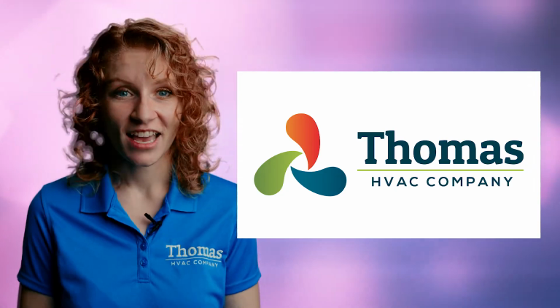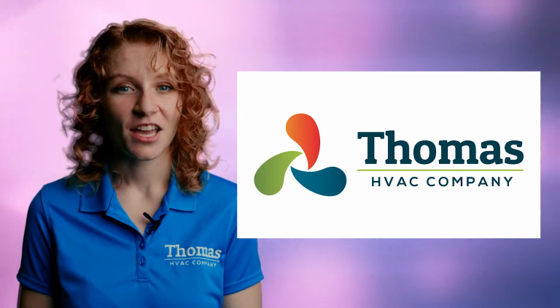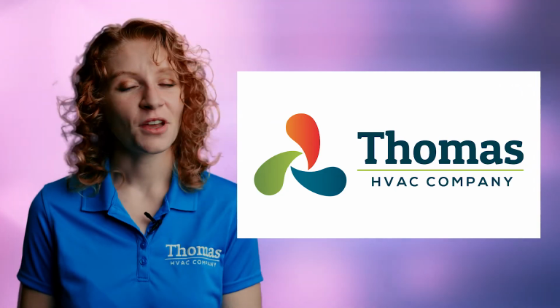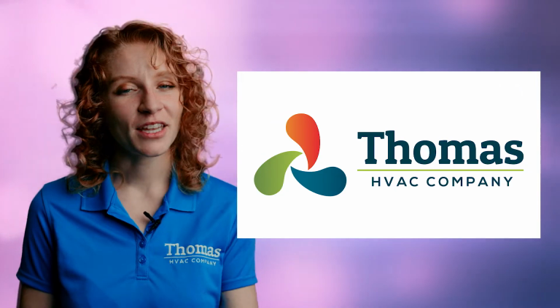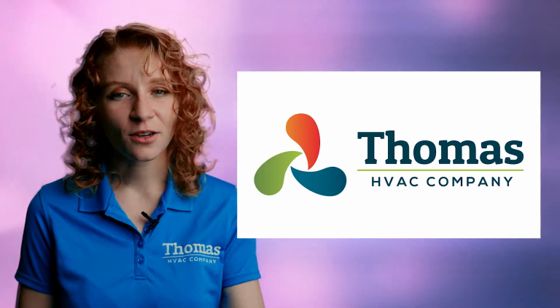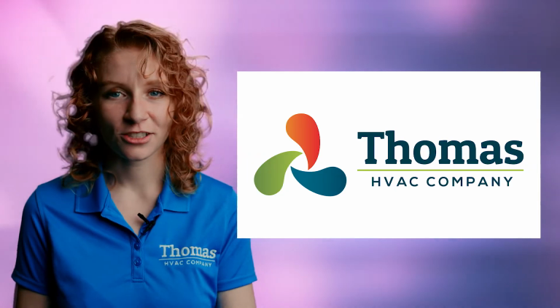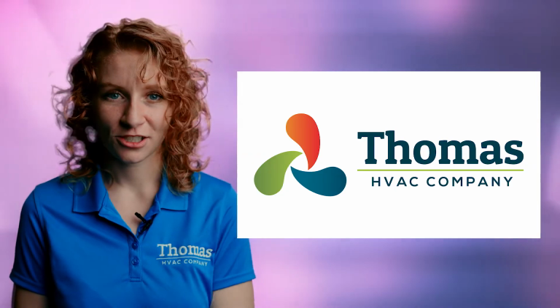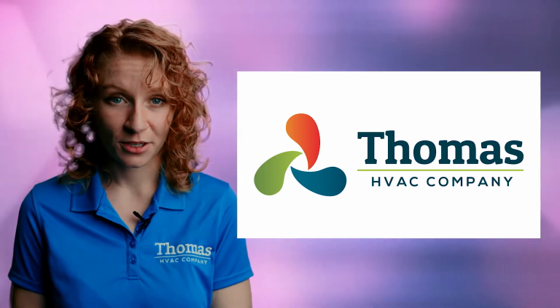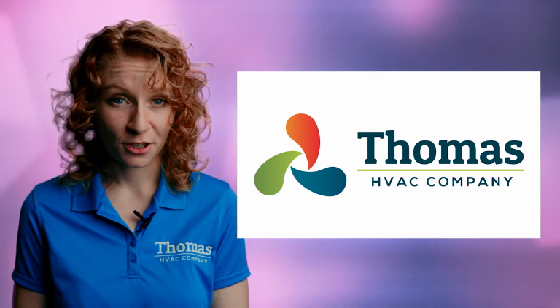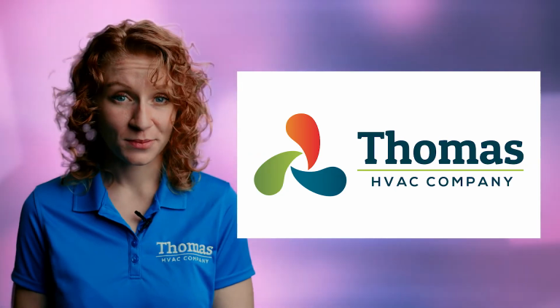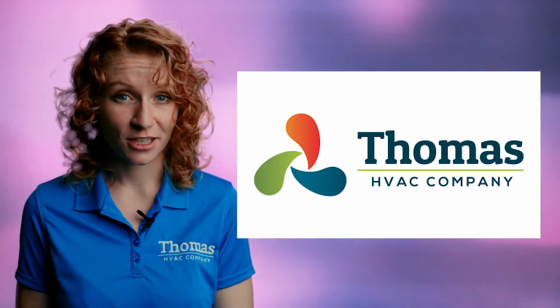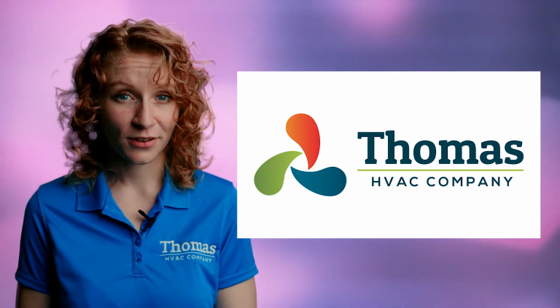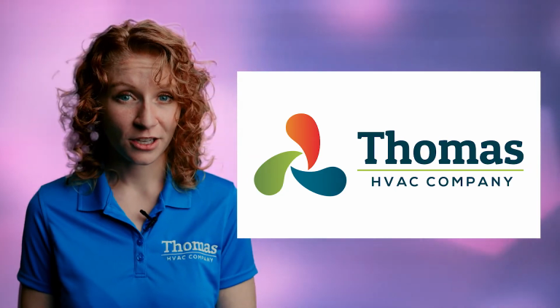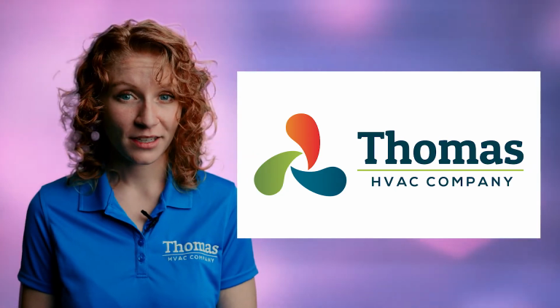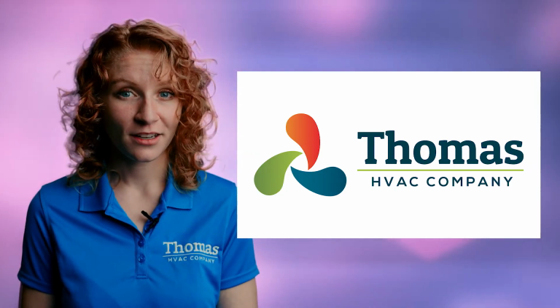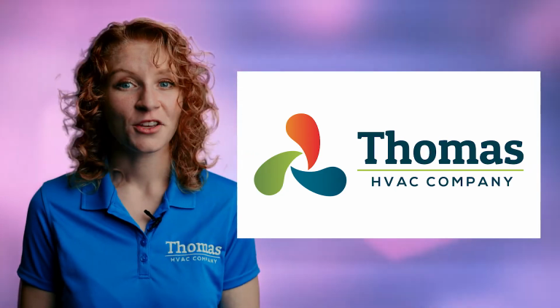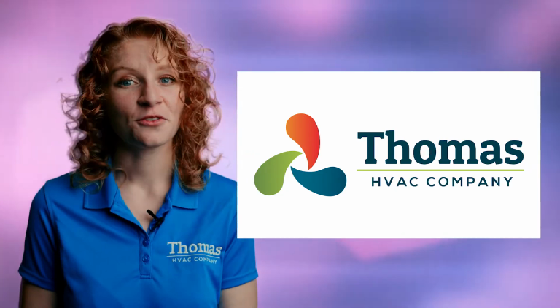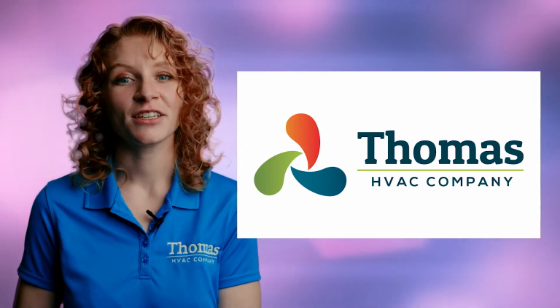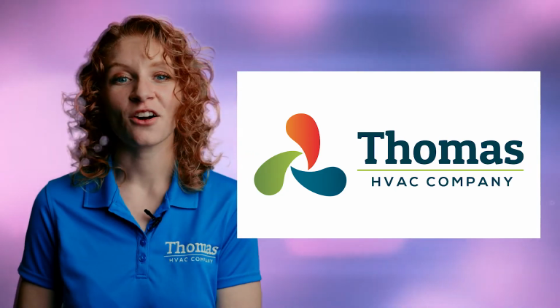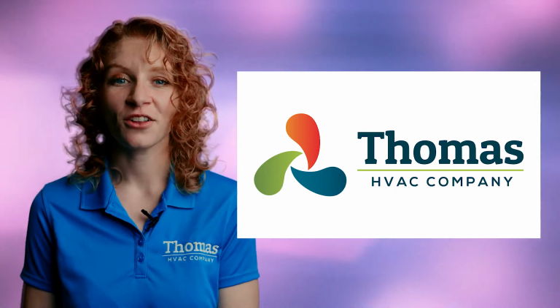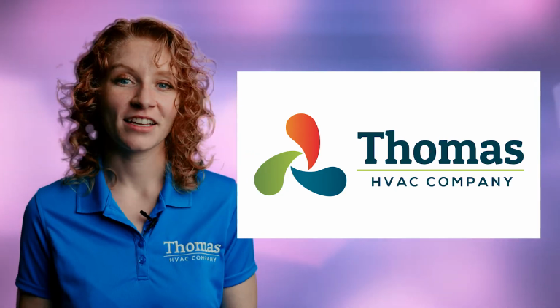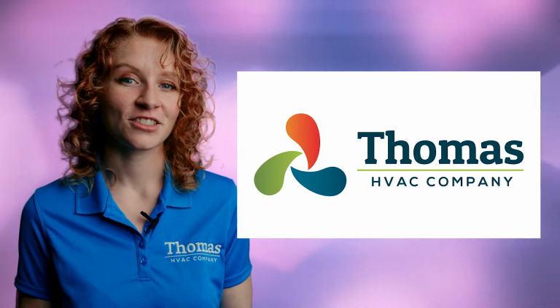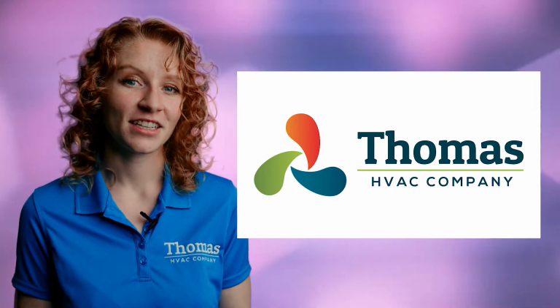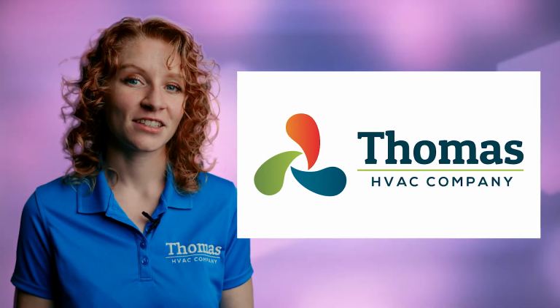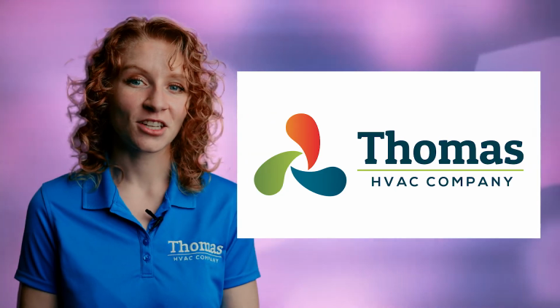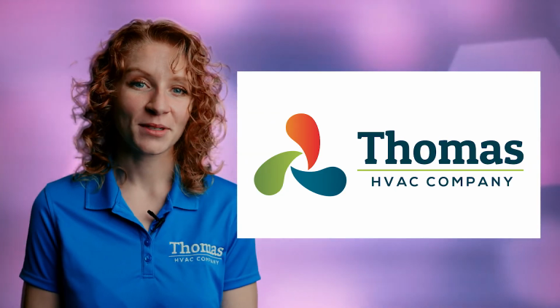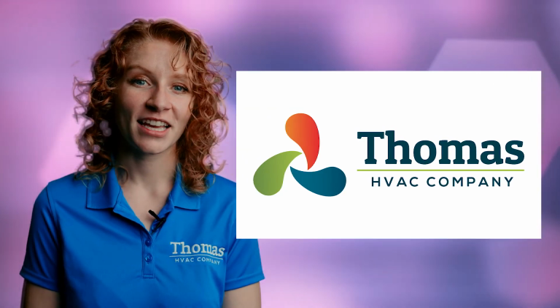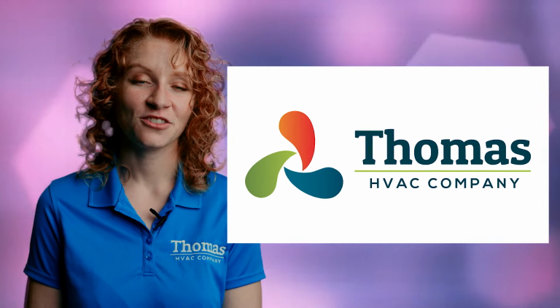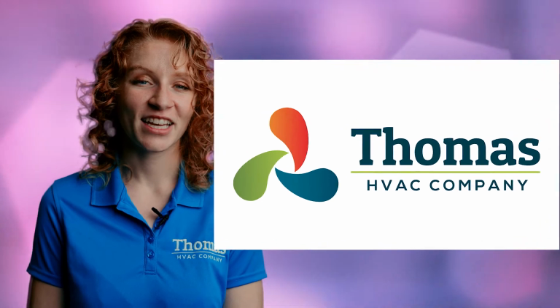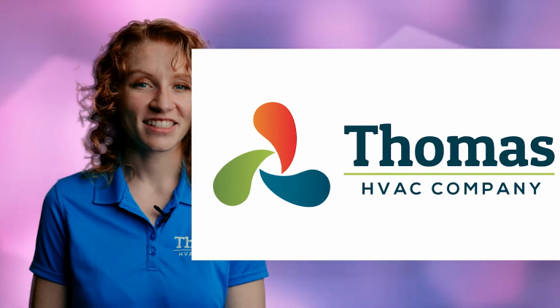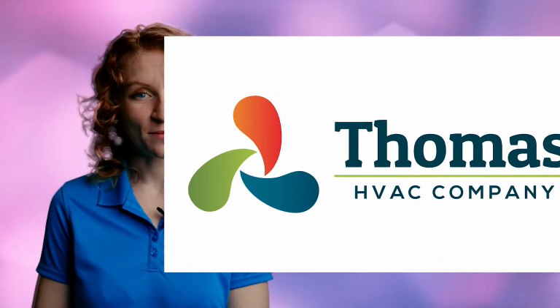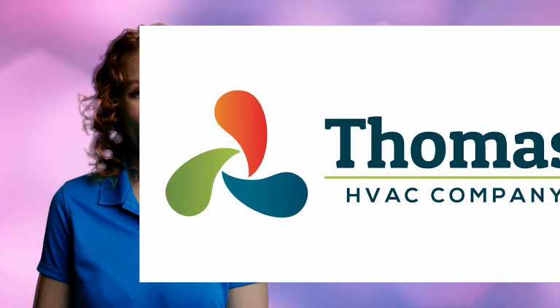If you have any questions about your home's HVAC unit, you'll find all the answers here at the Thomas HVAC Company.